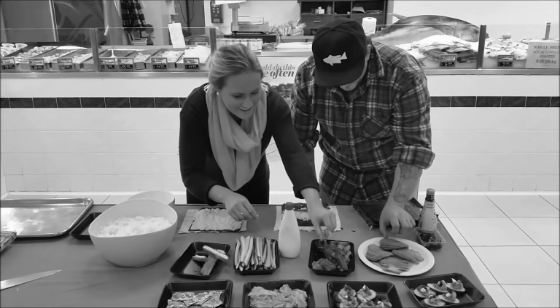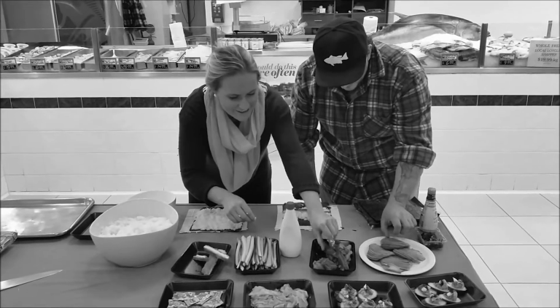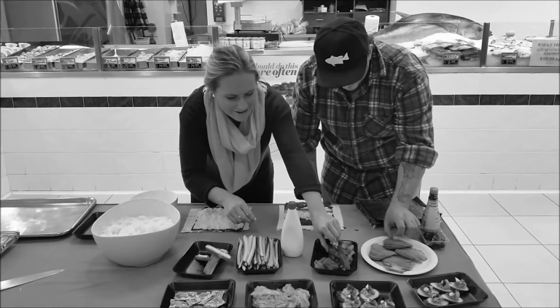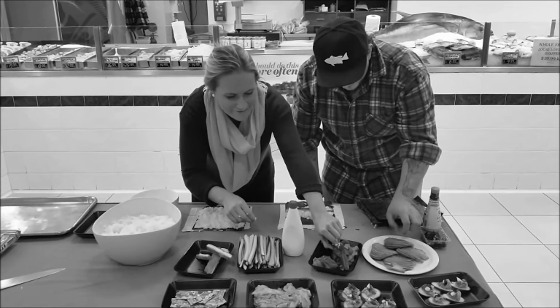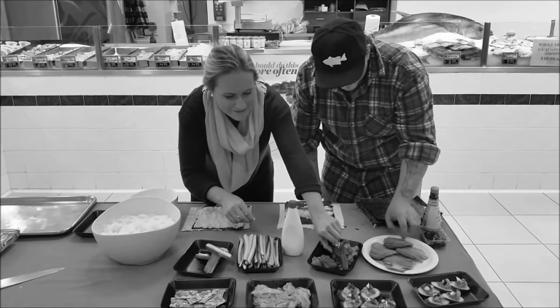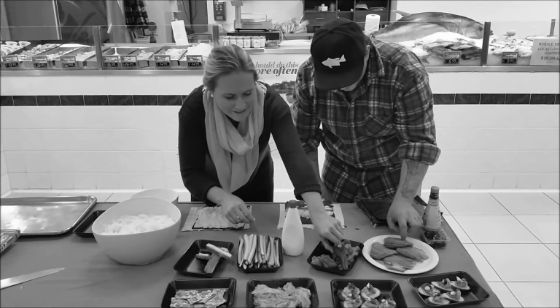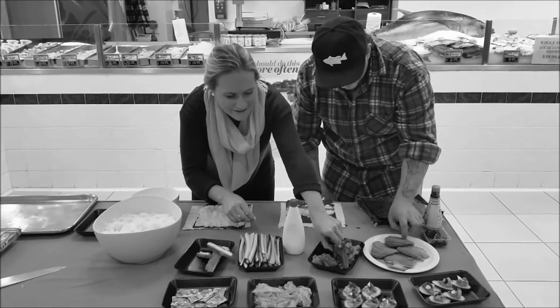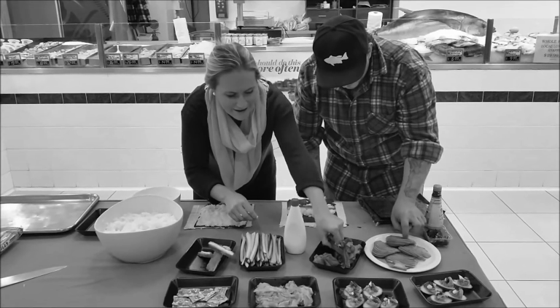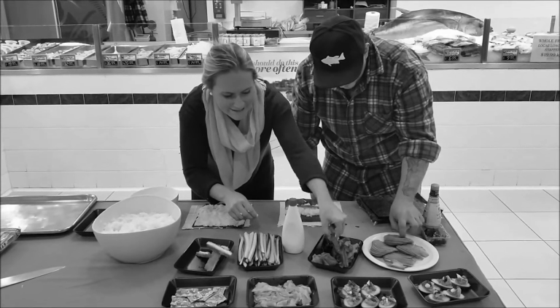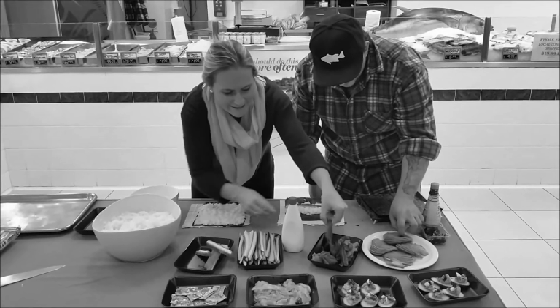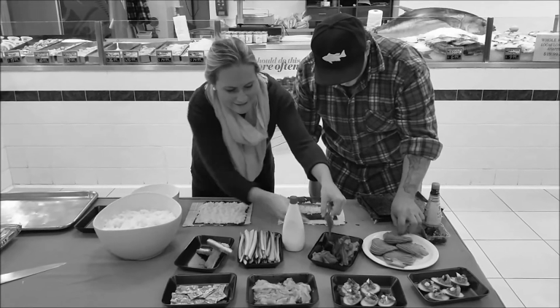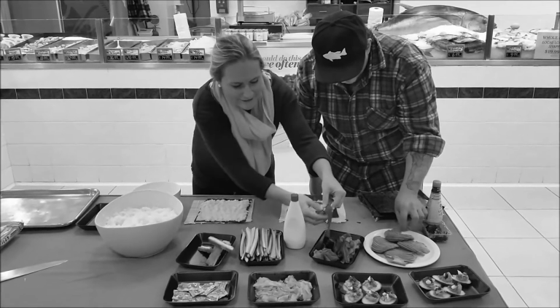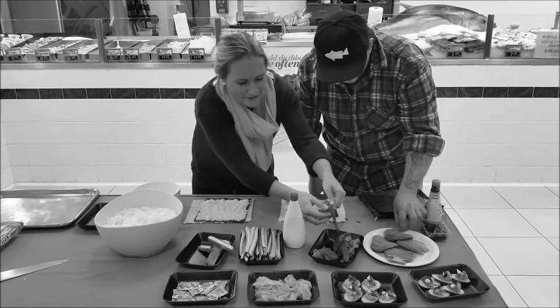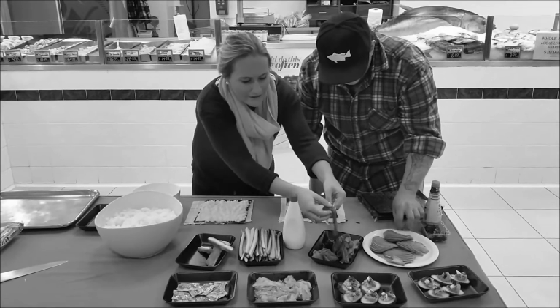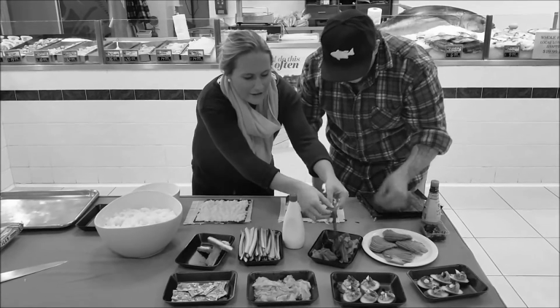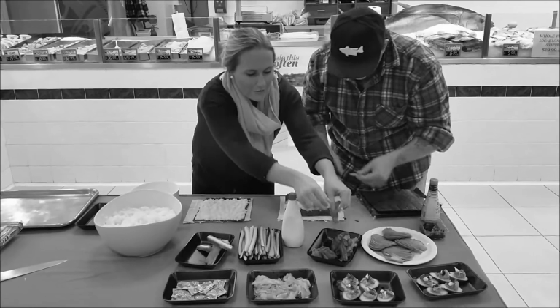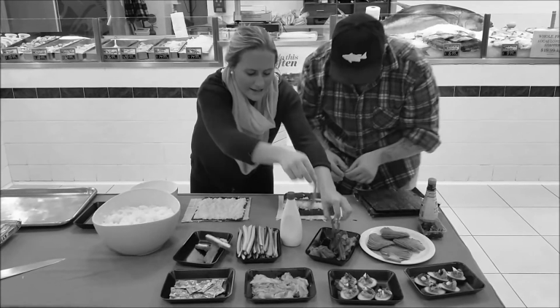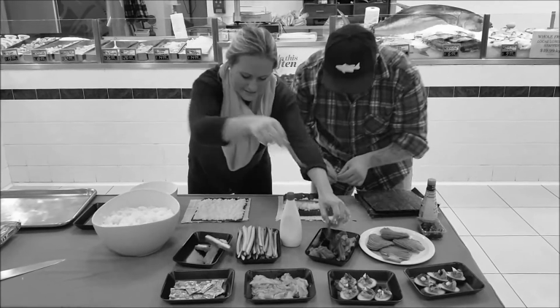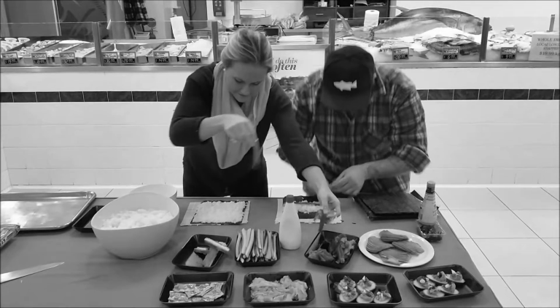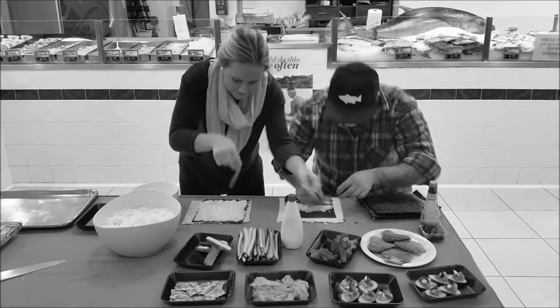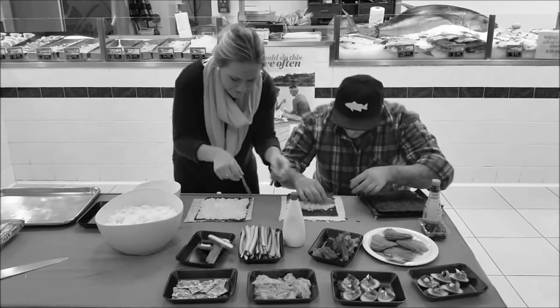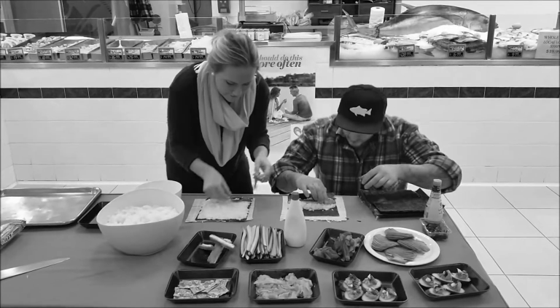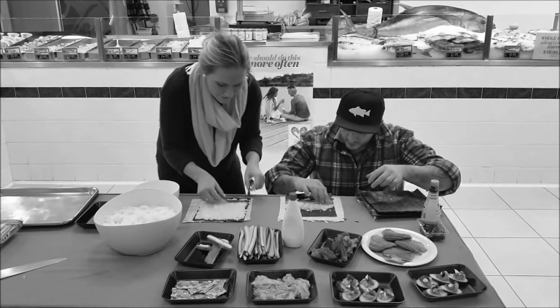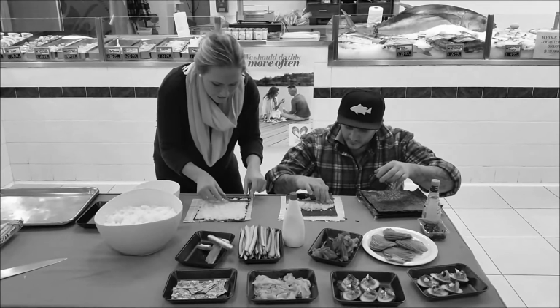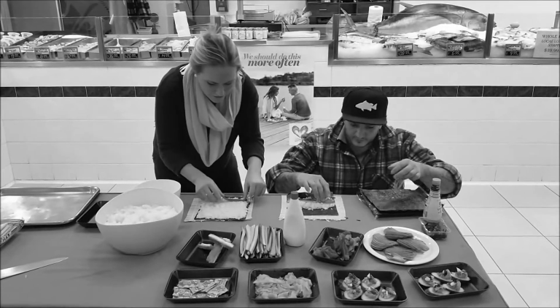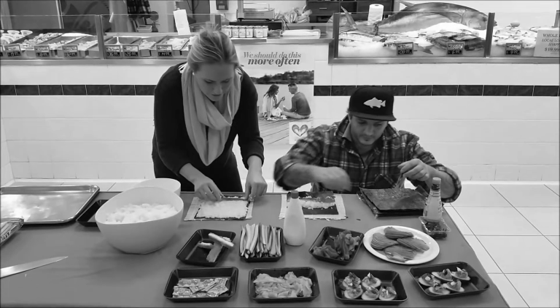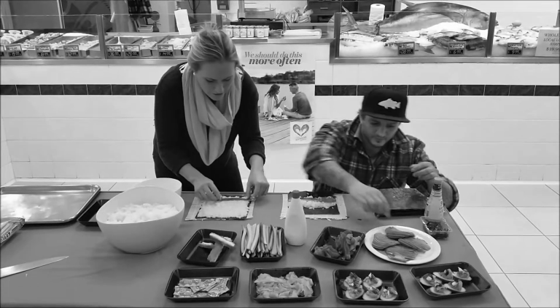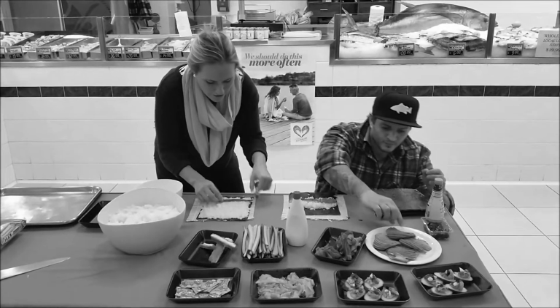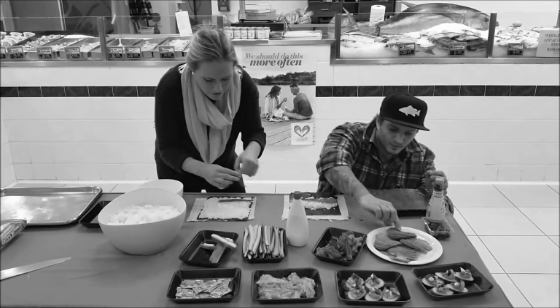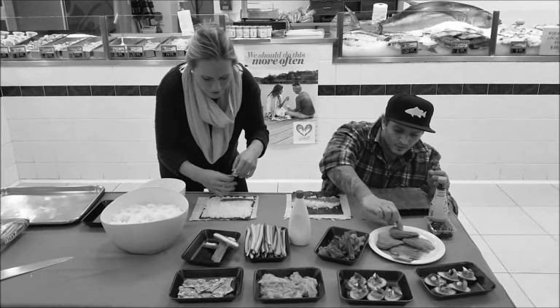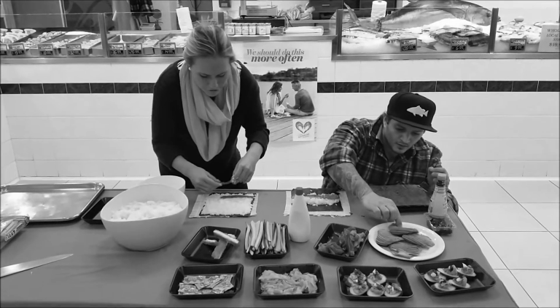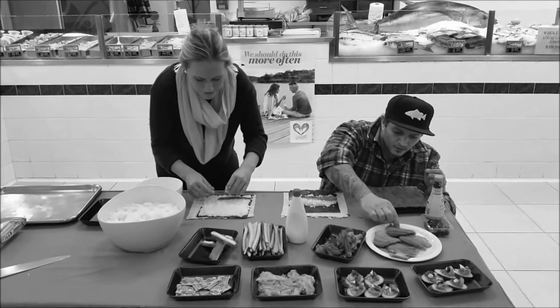I'll just grab a nice long piece of tuna.